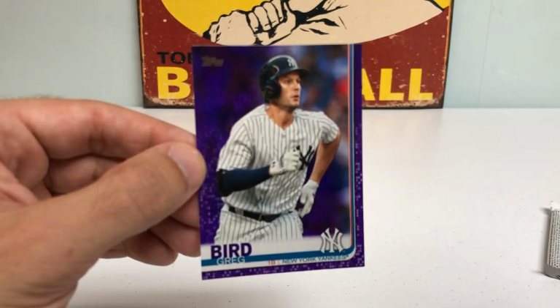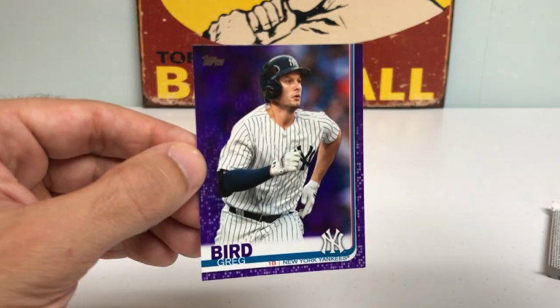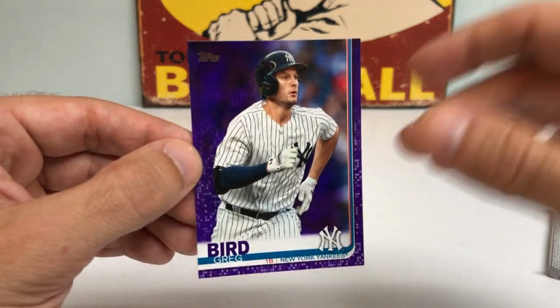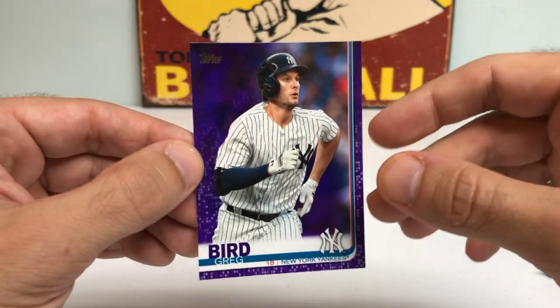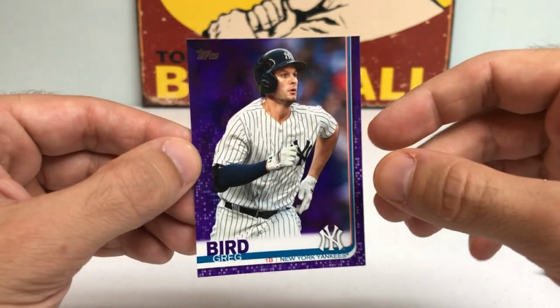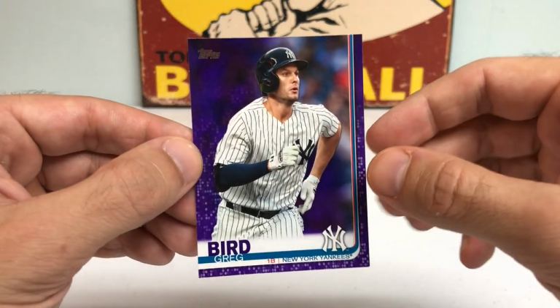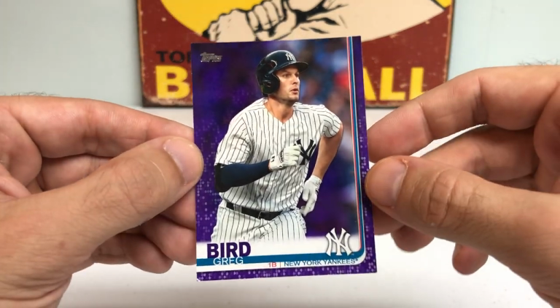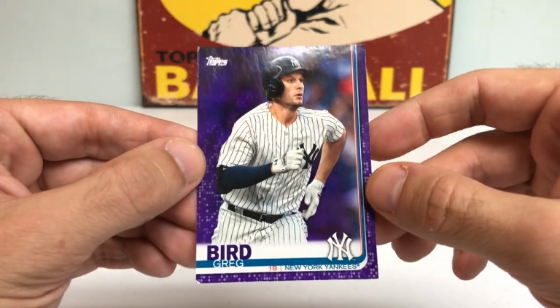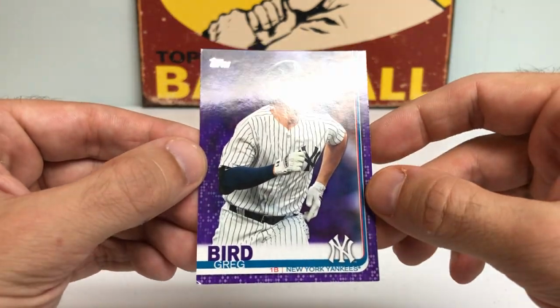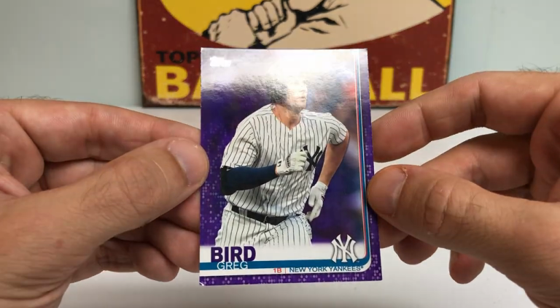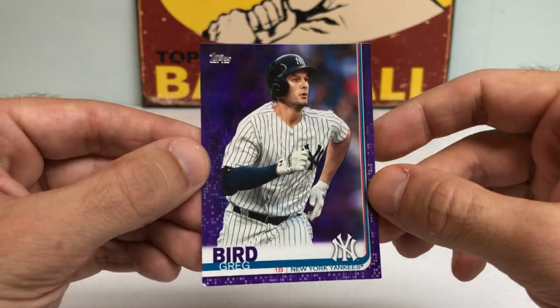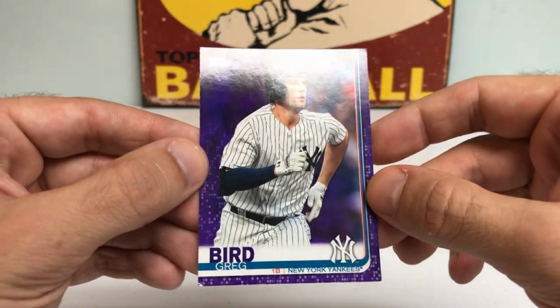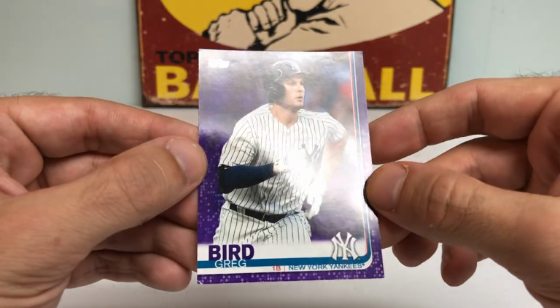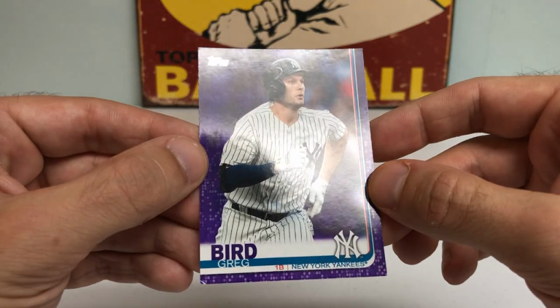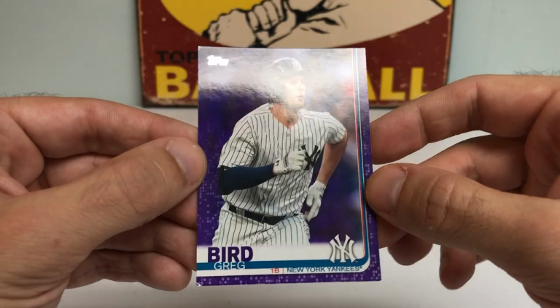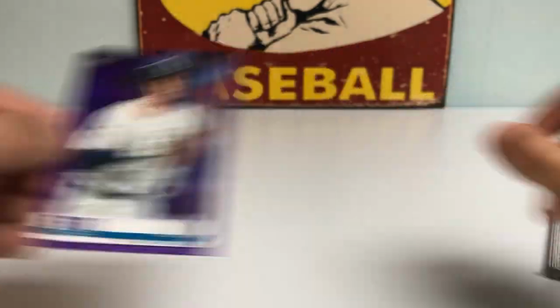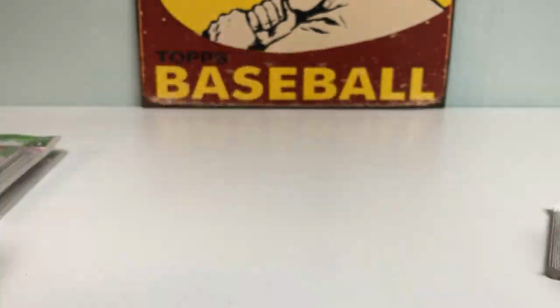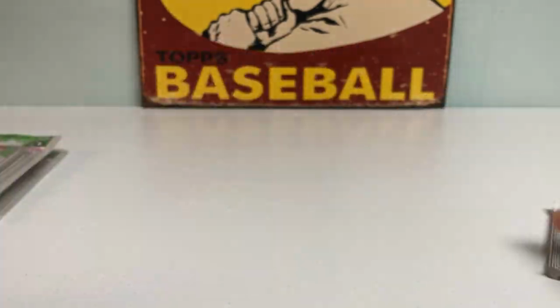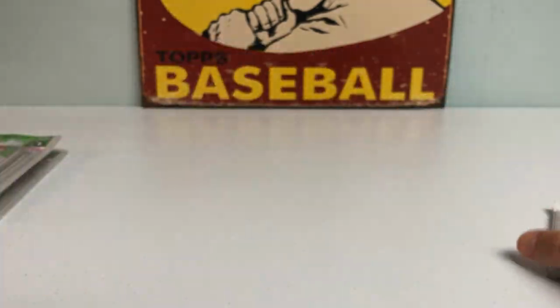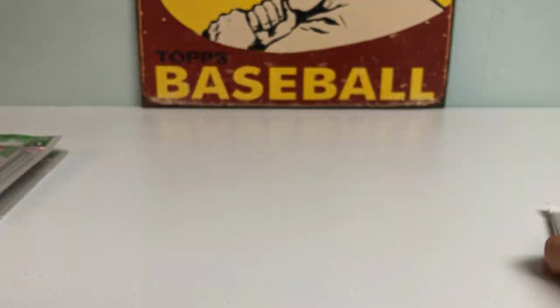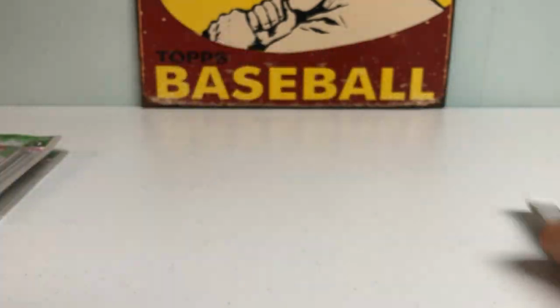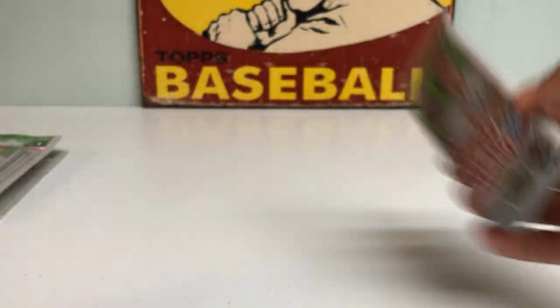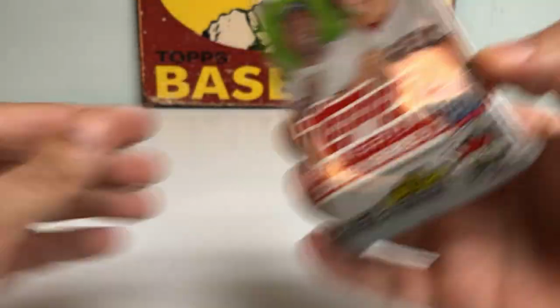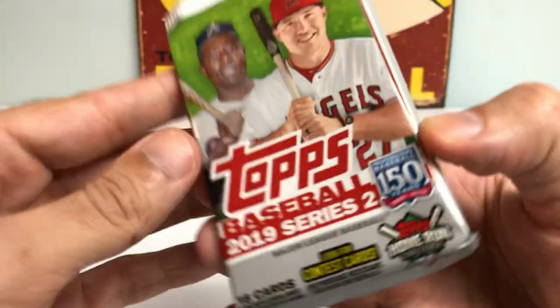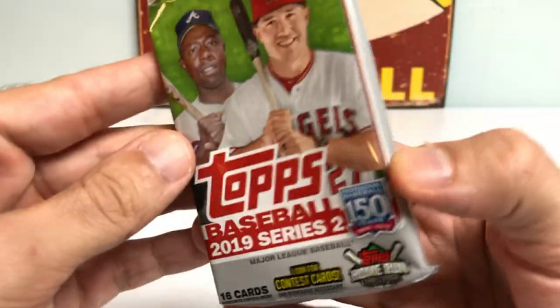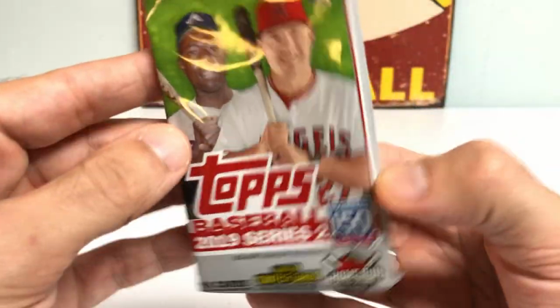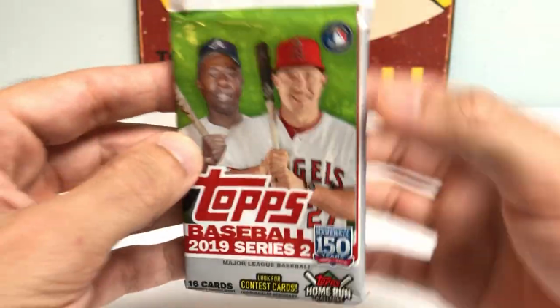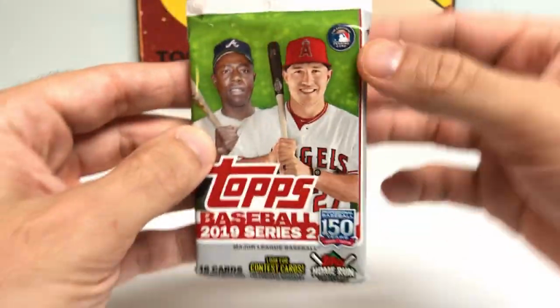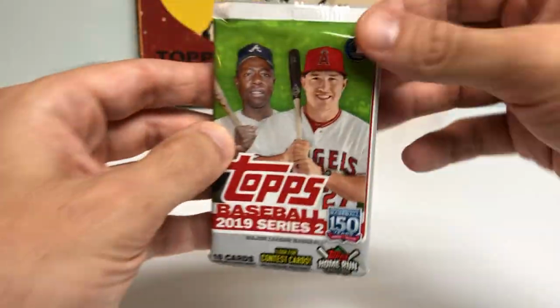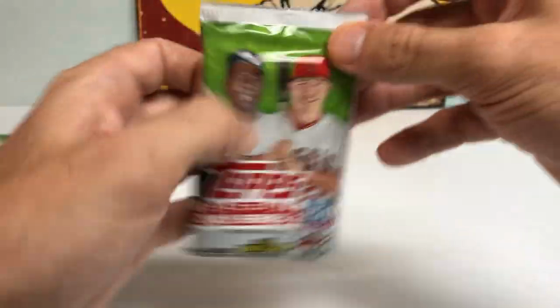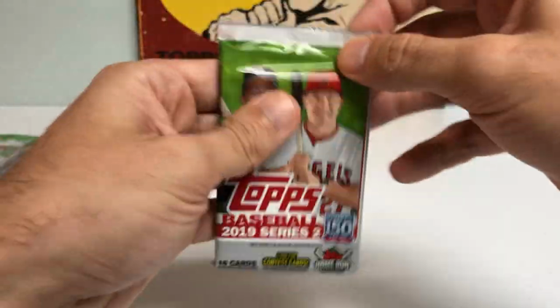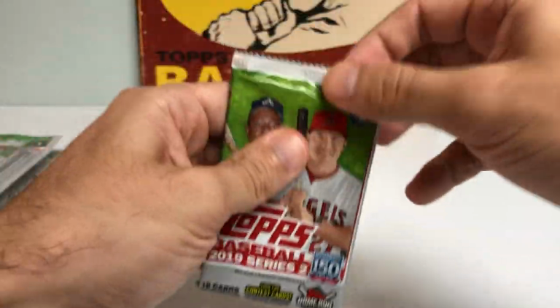We got a nice Greg Bird purple parallel, and let's get to the first pack.